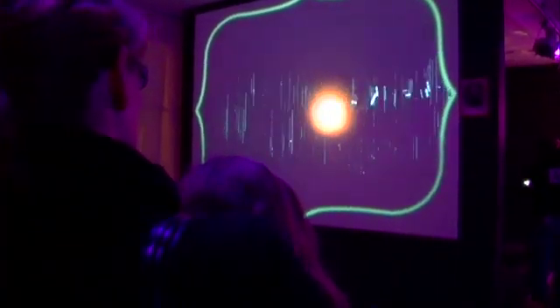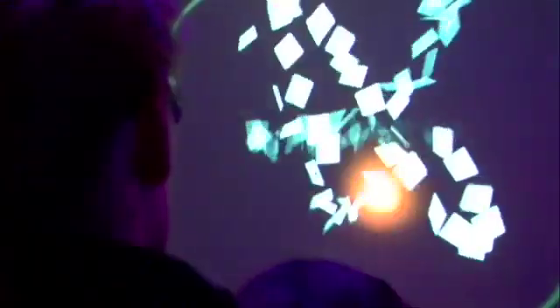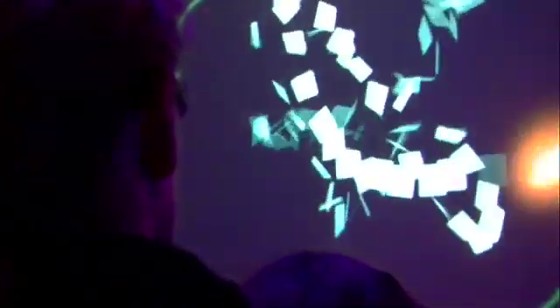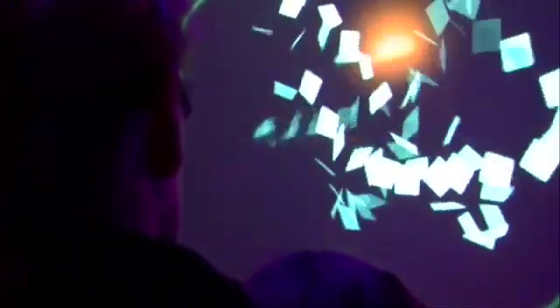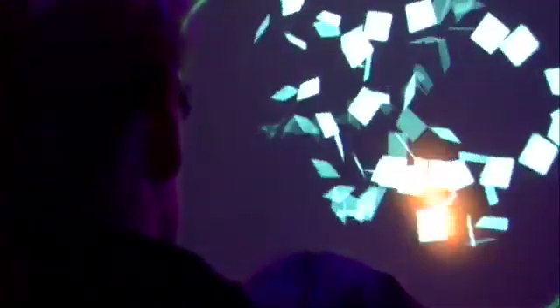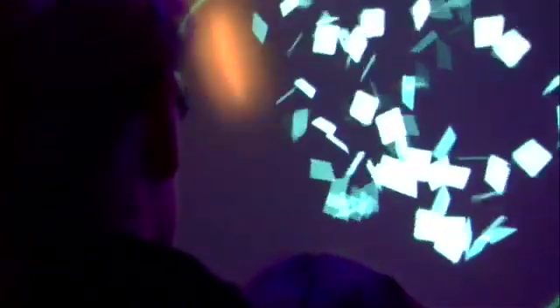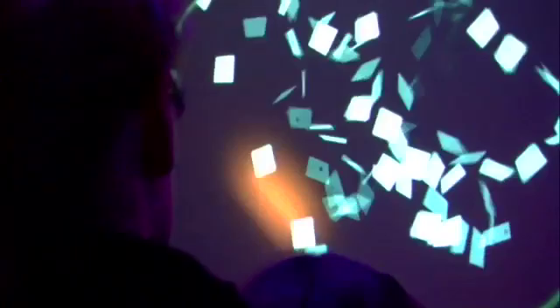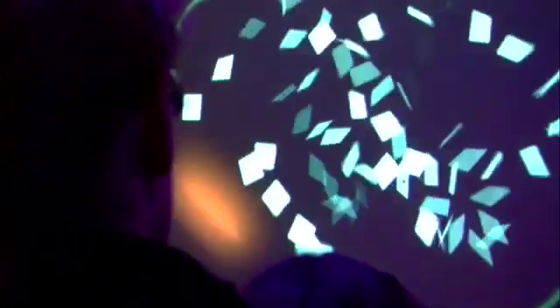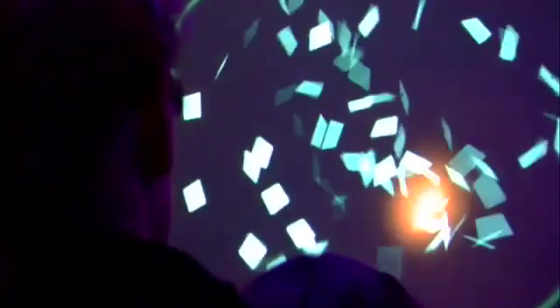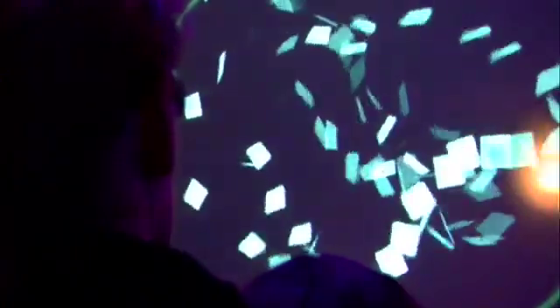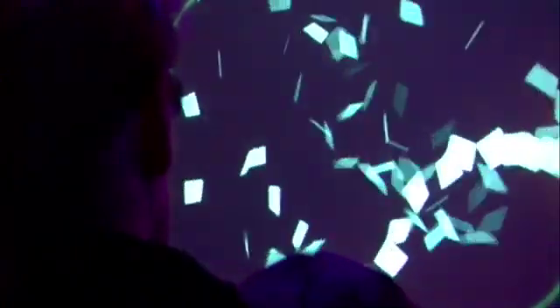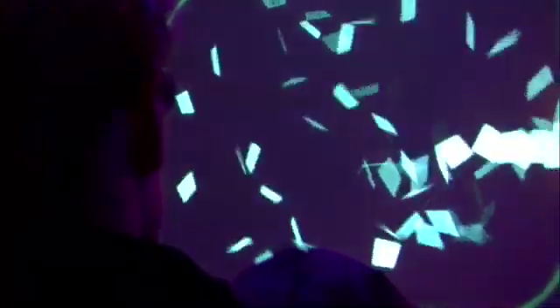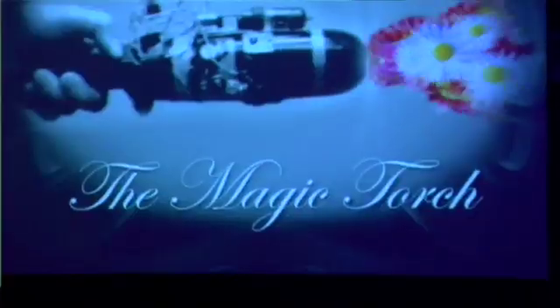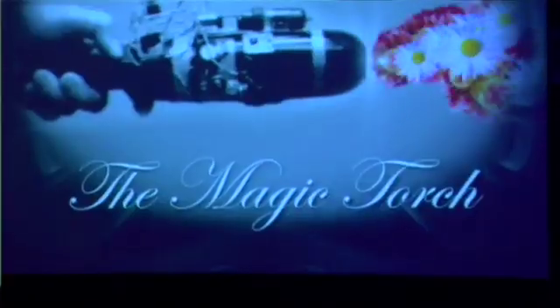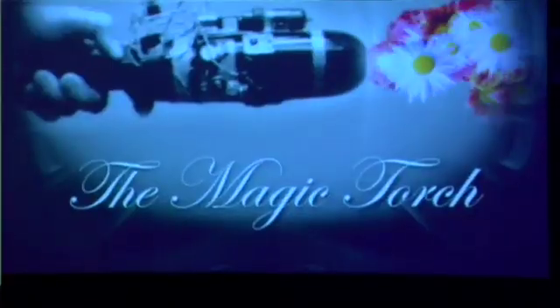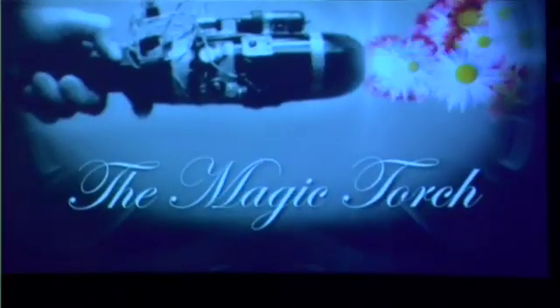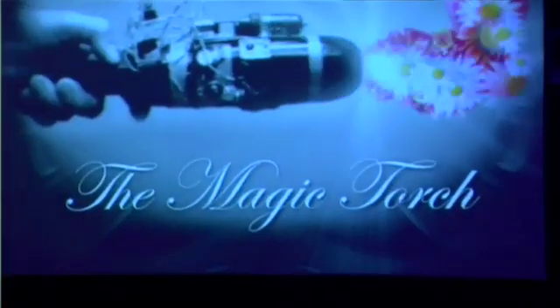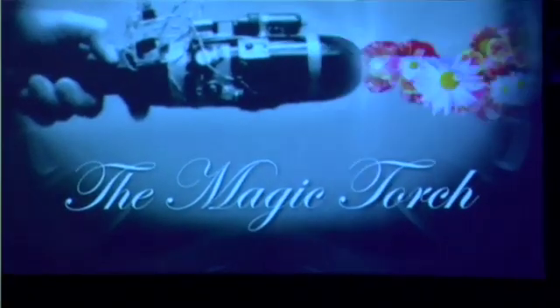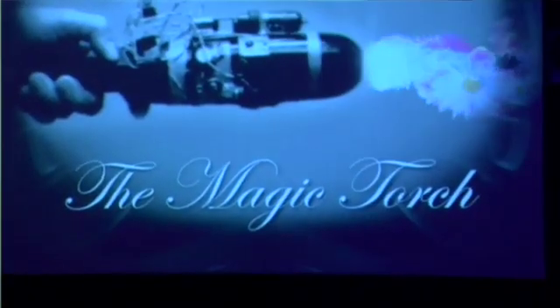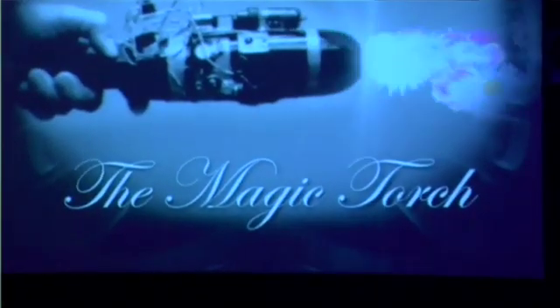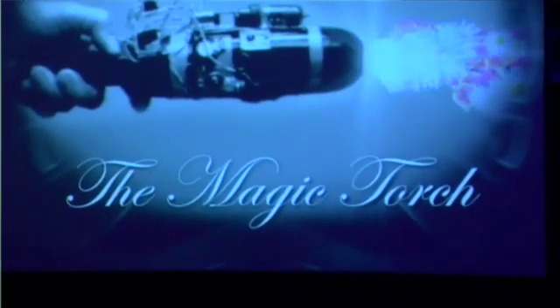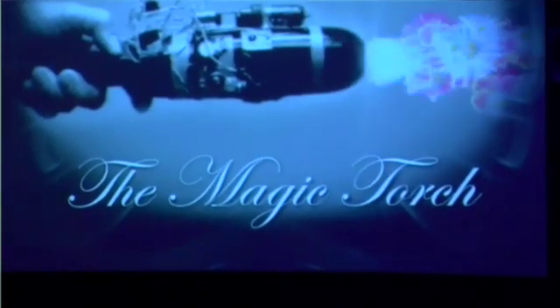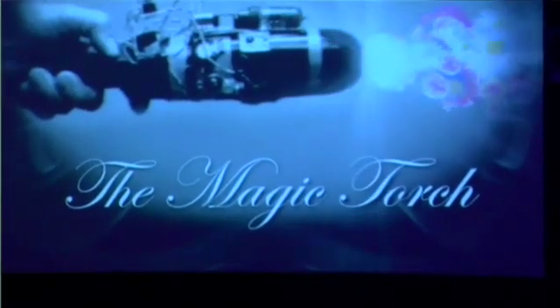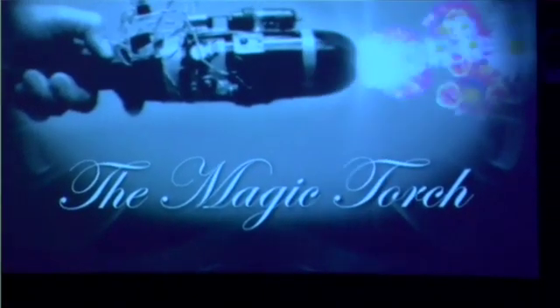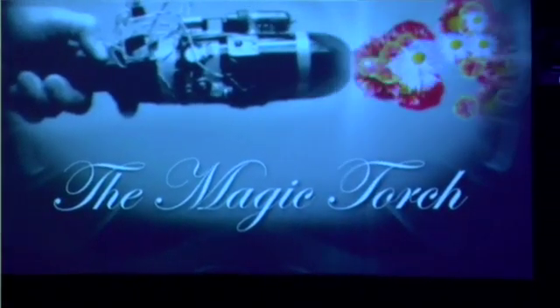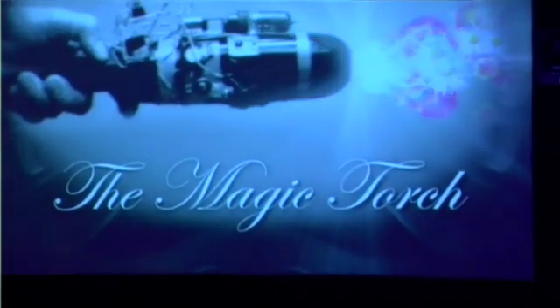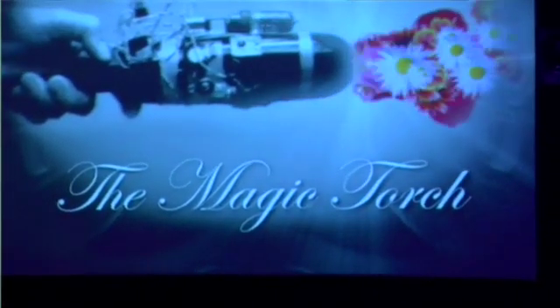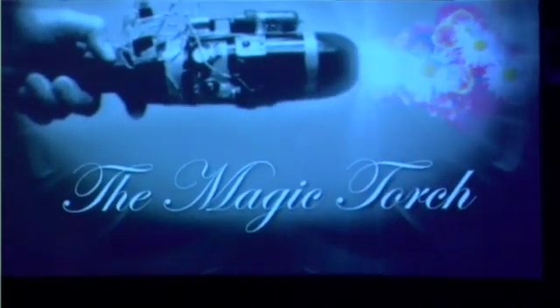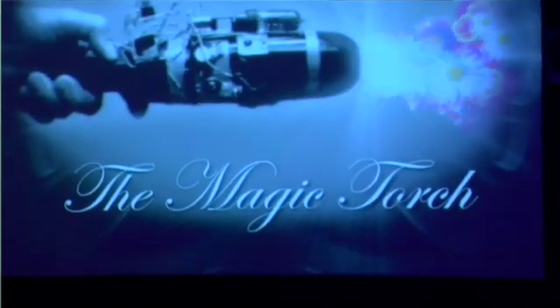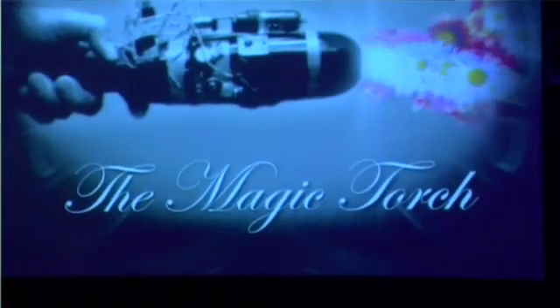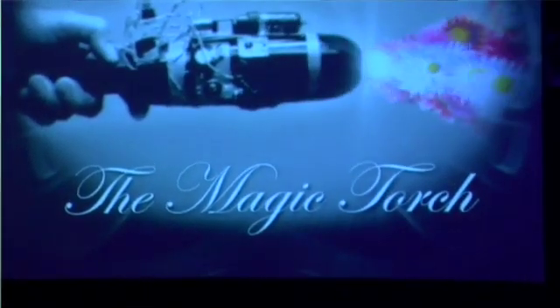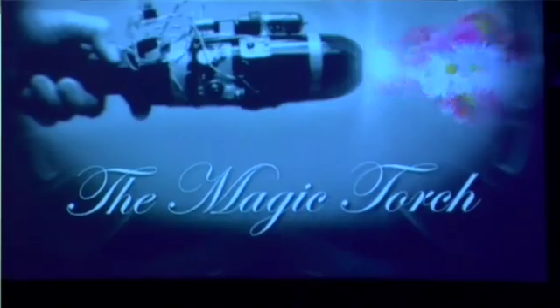This is the magic torch. It's been made between Julio Belleiro and me, Alberto Garcia. We are Play the Magic.